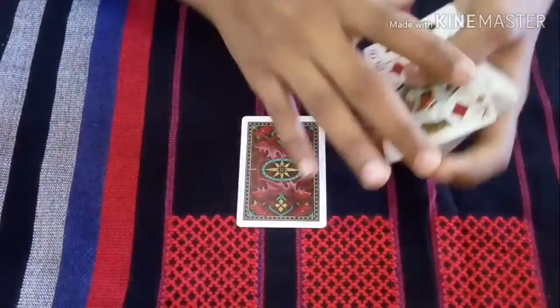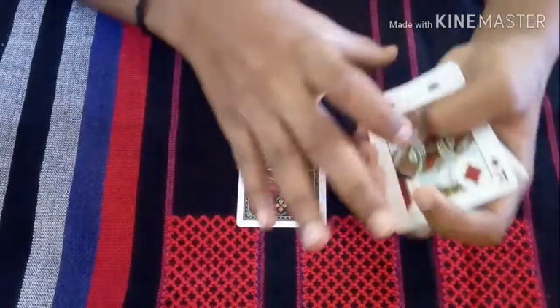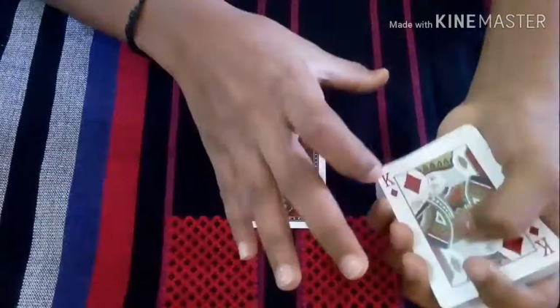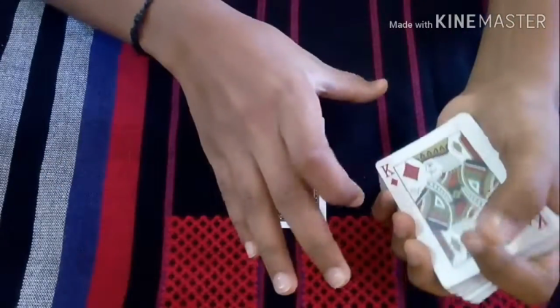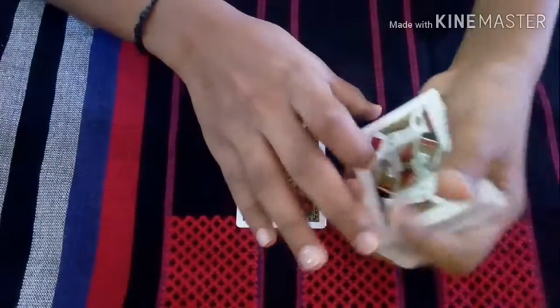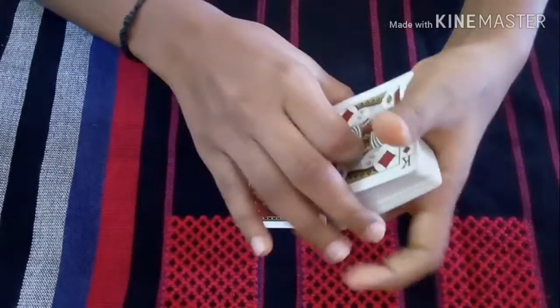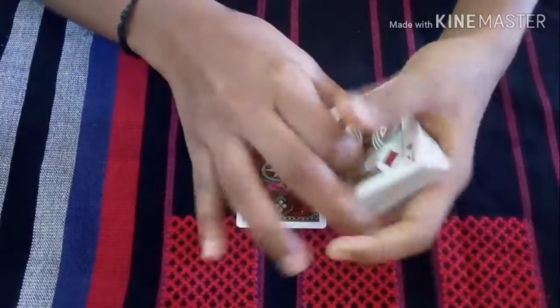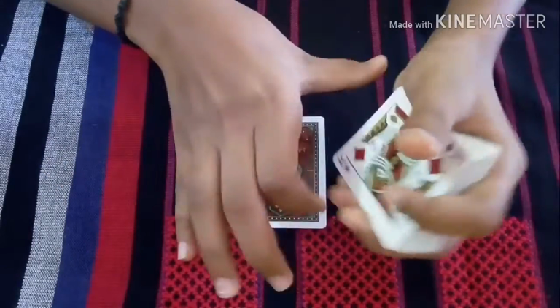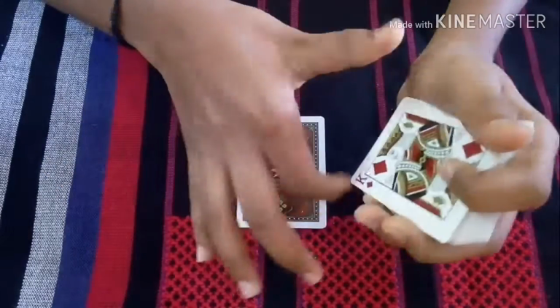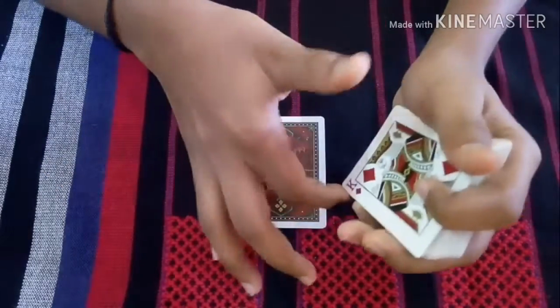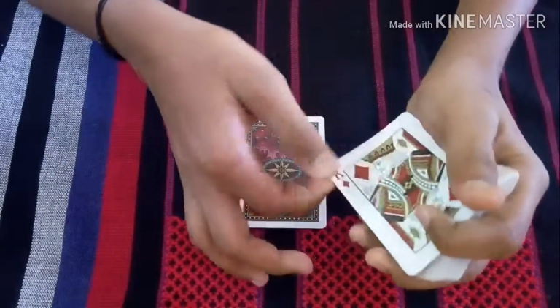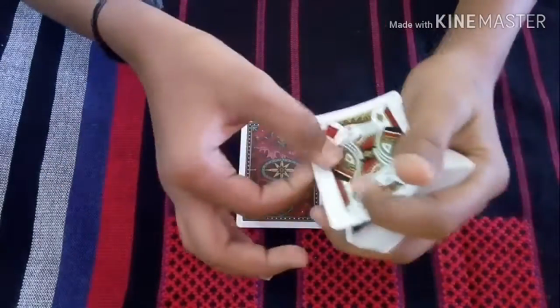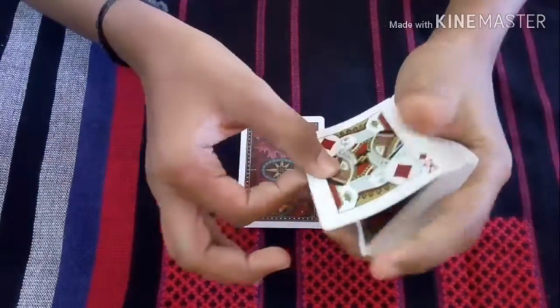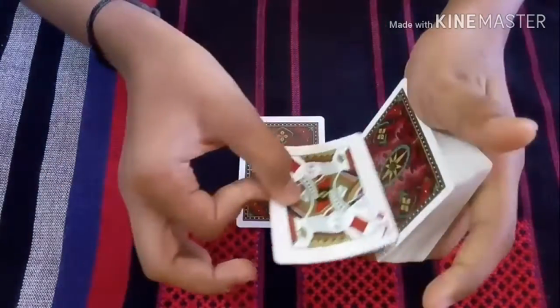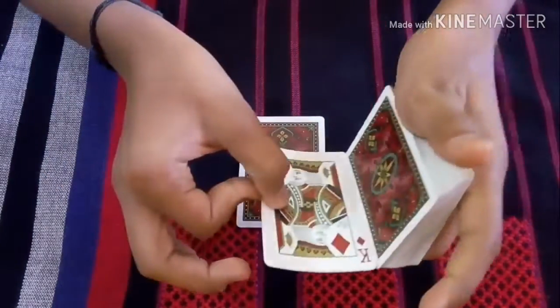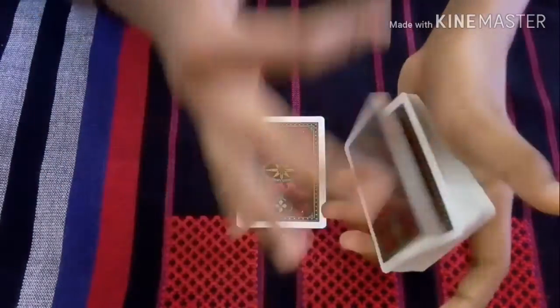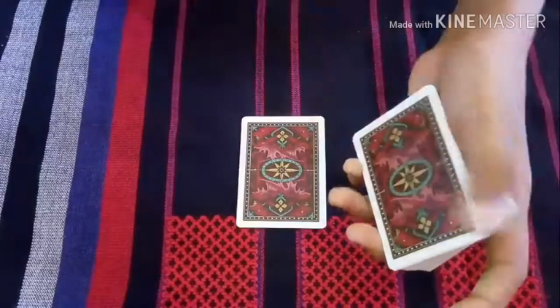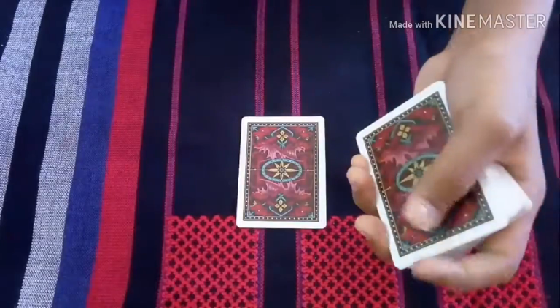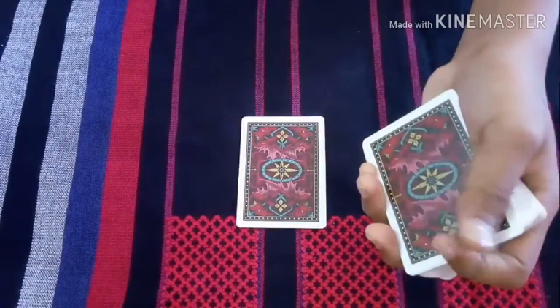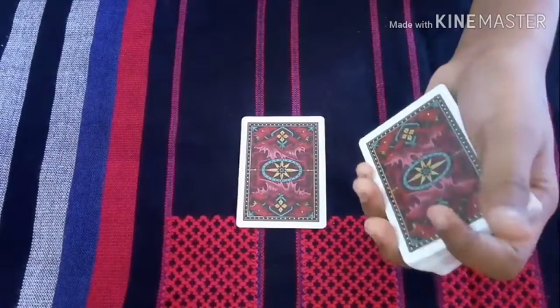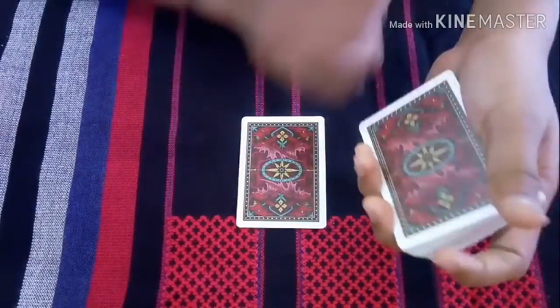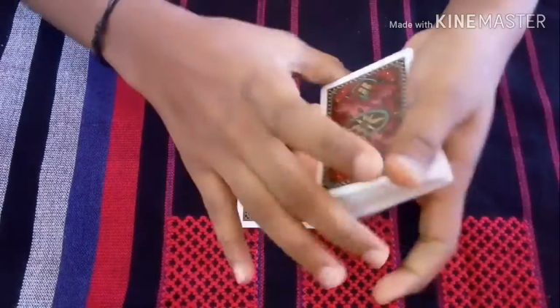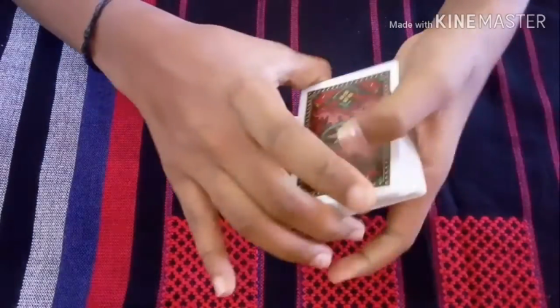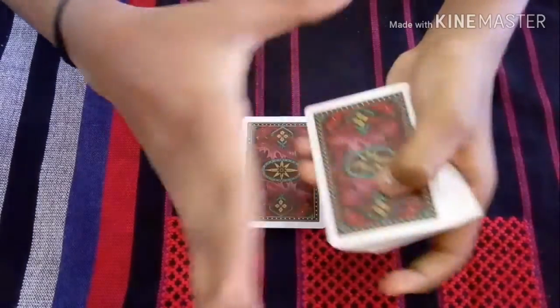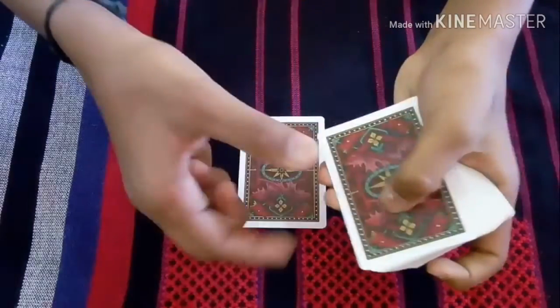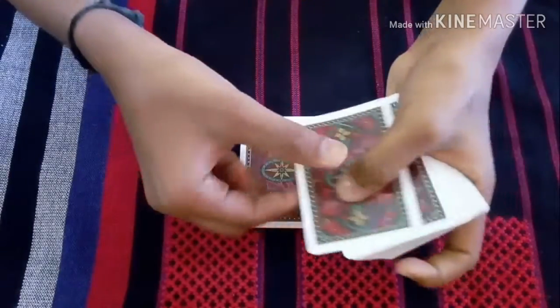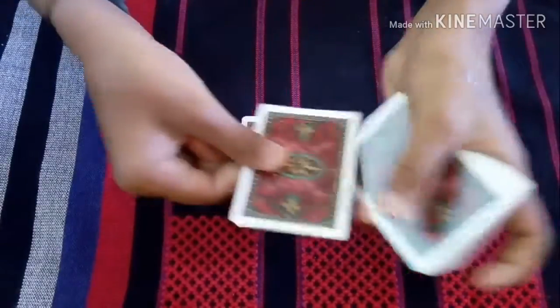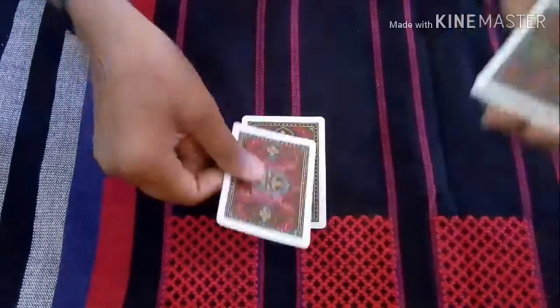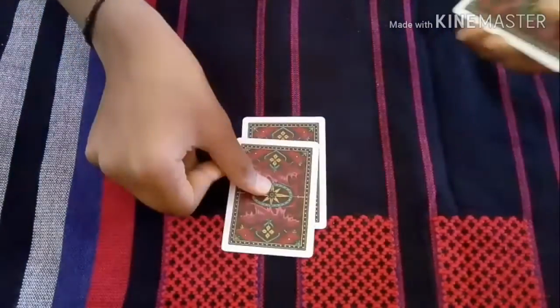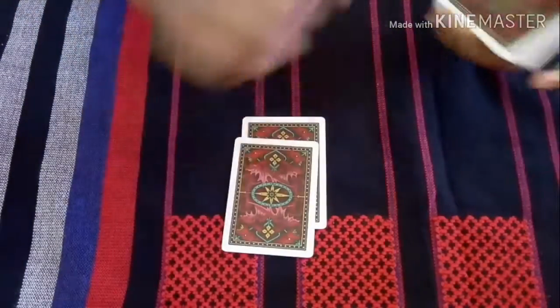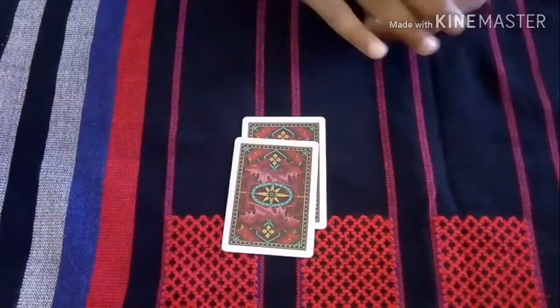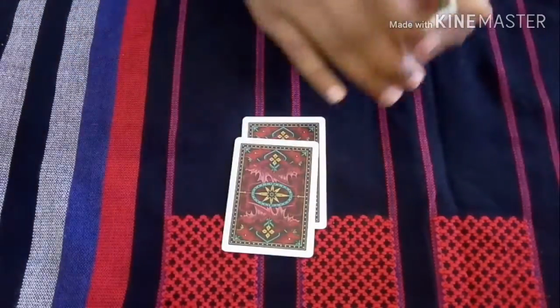Just like that. Then I am going to take the king of diamonds and turn it over, then take it and keep it on top of the king of hearts.